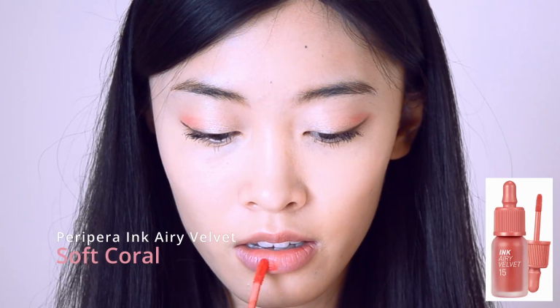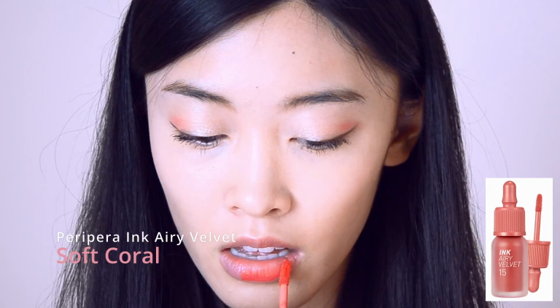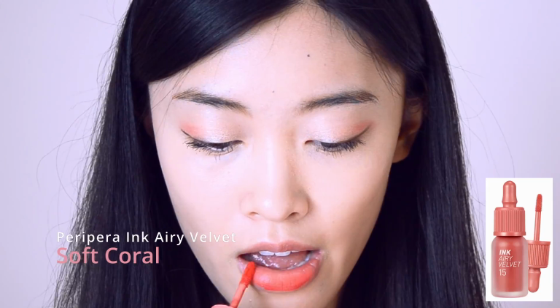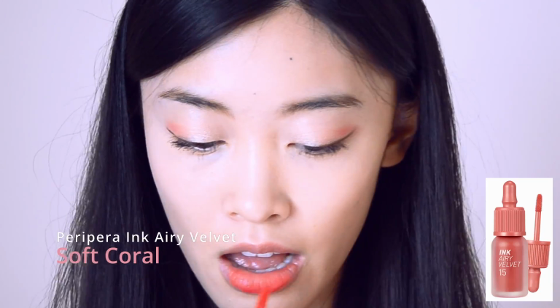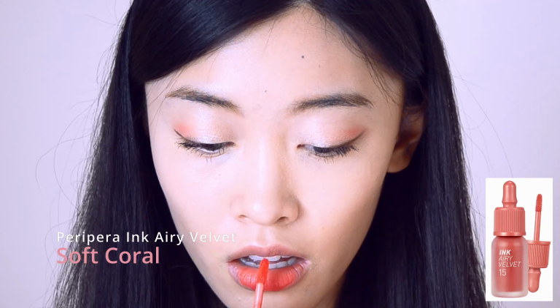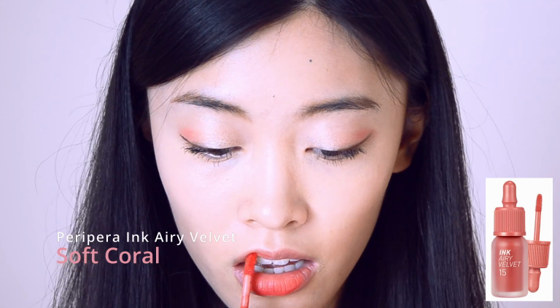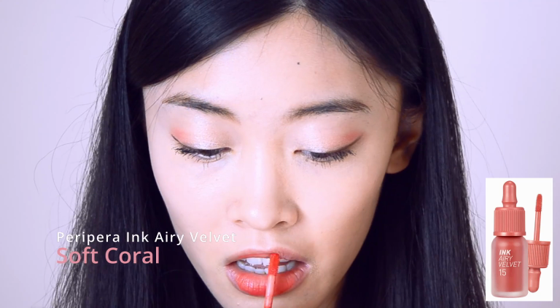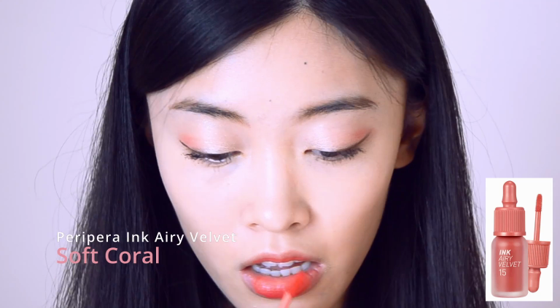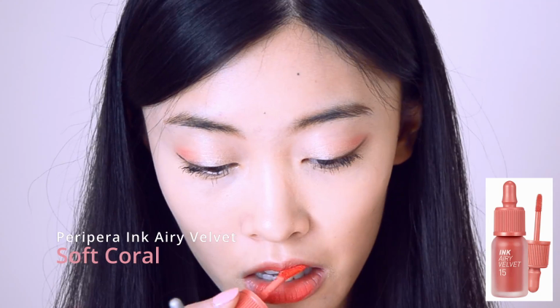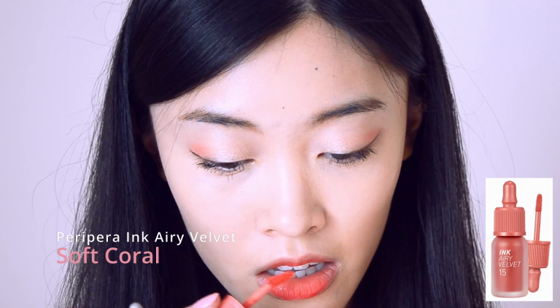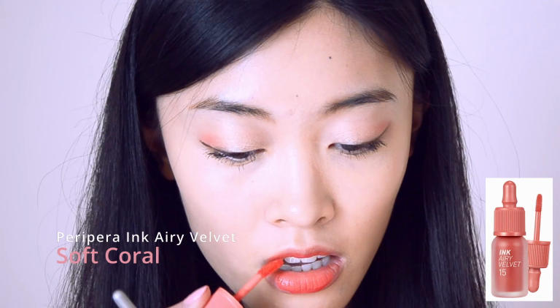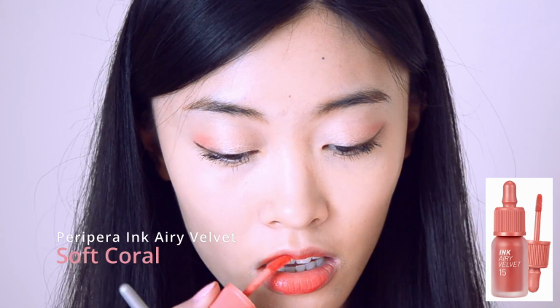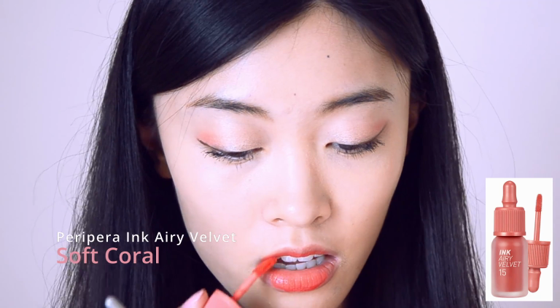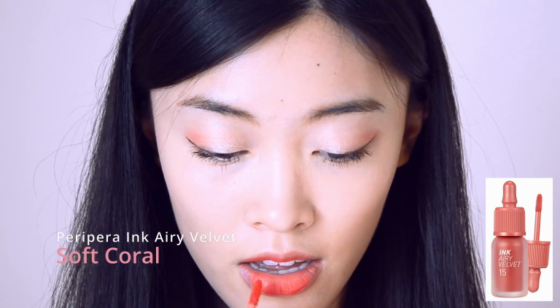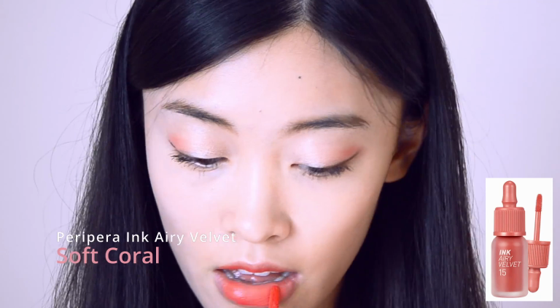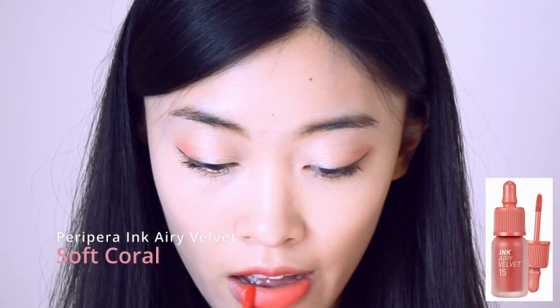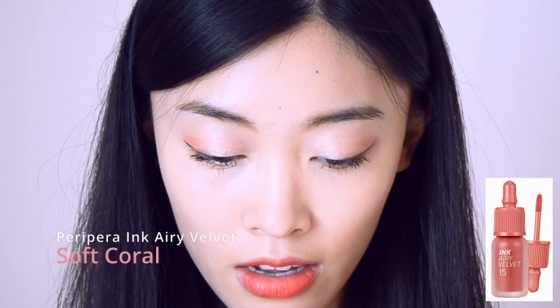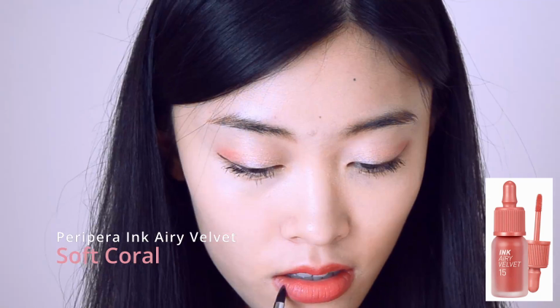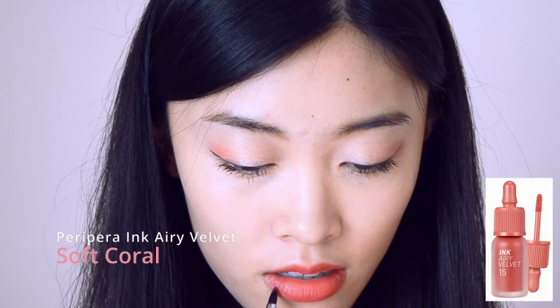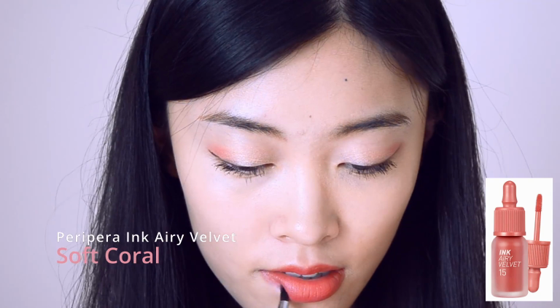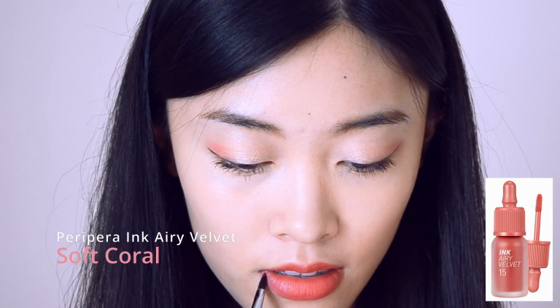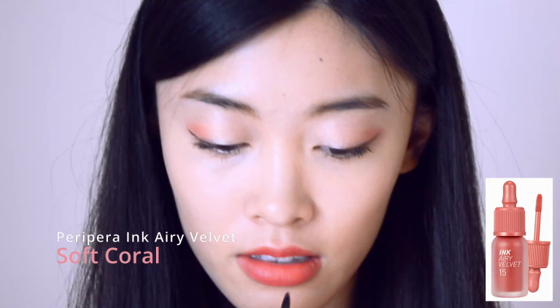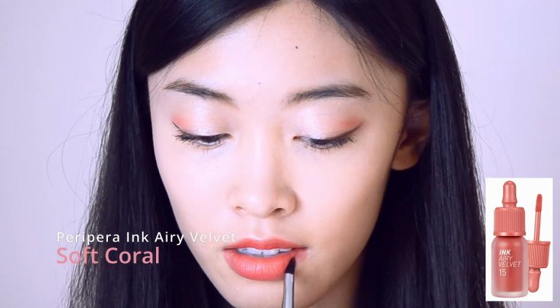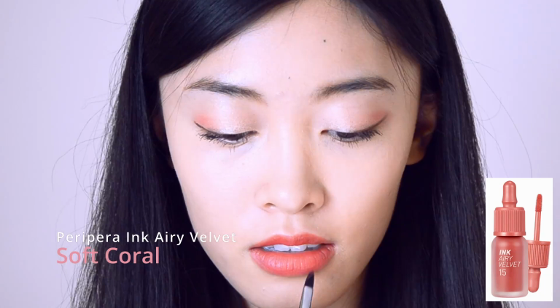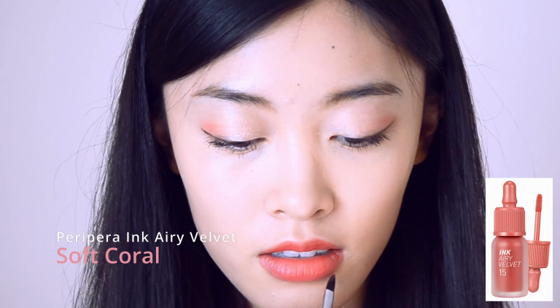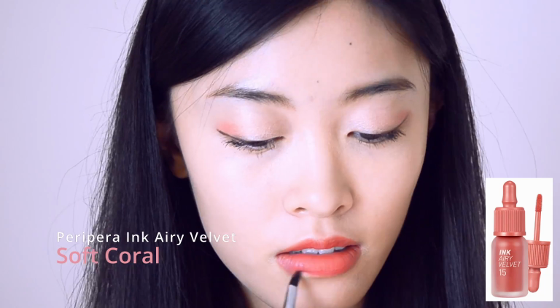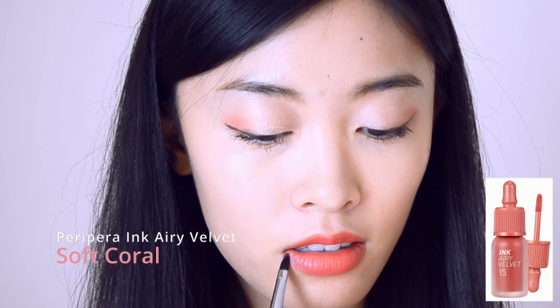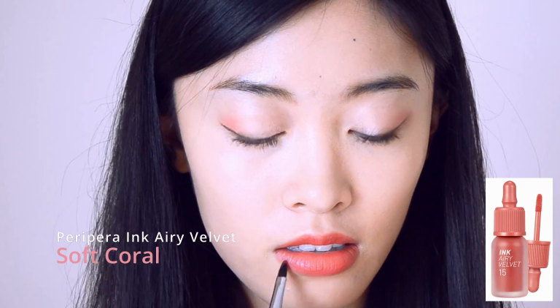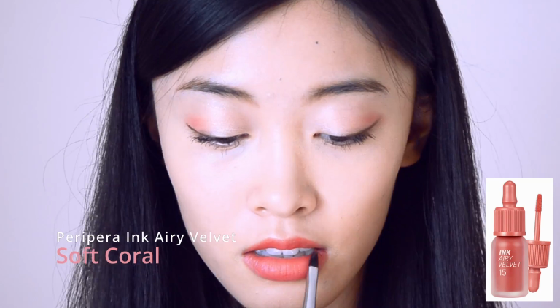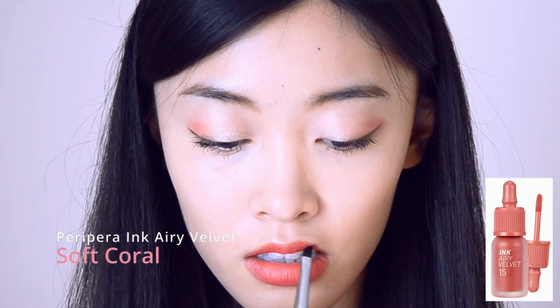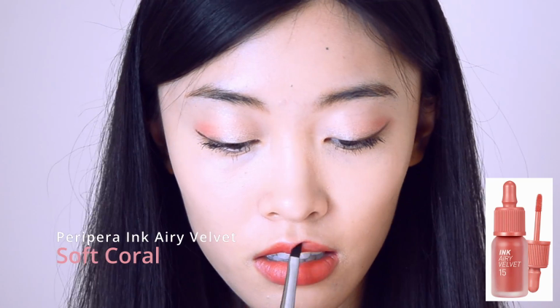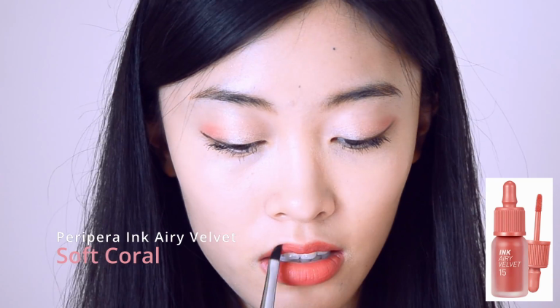For lips, I use Peri Para Ink Airy Velvet in No. 15 Soft Coral.